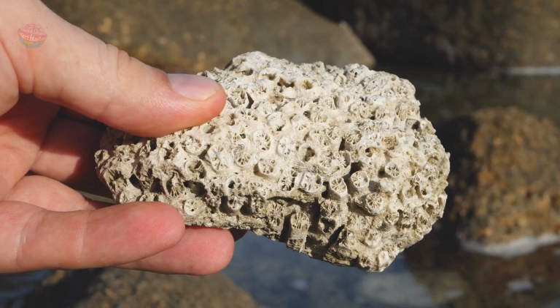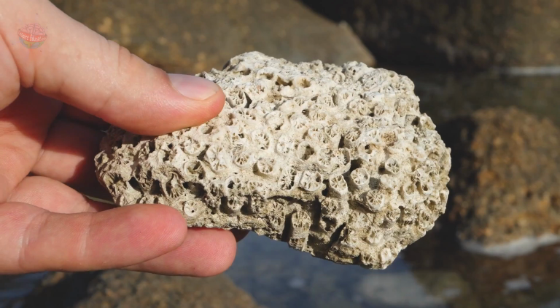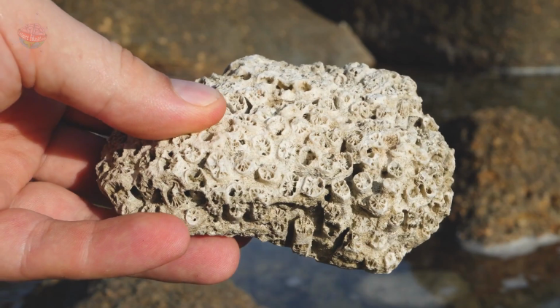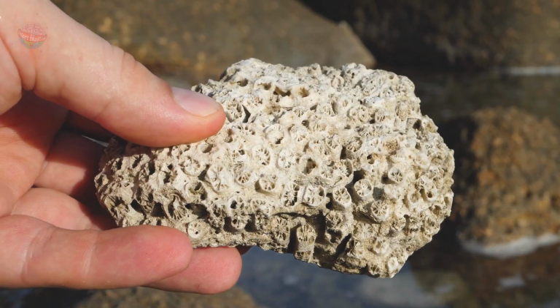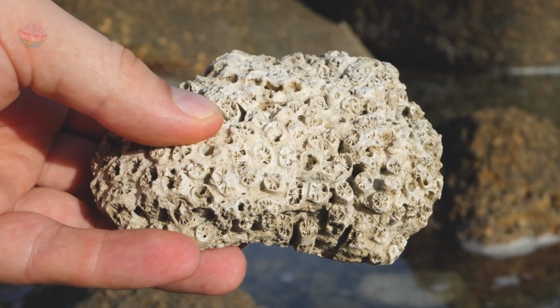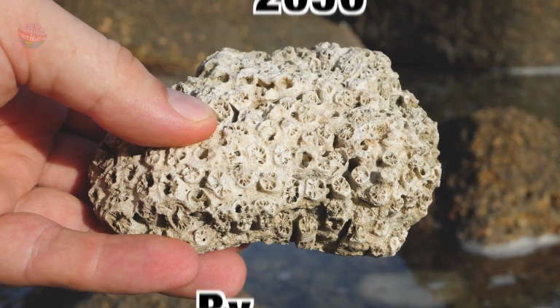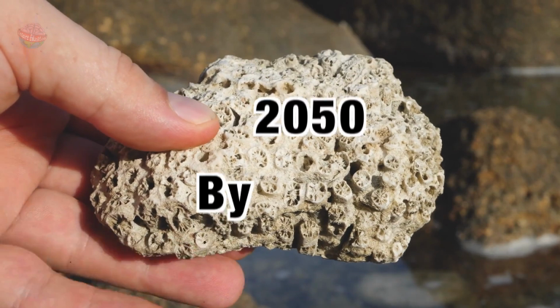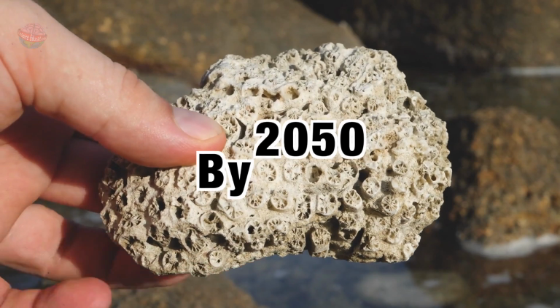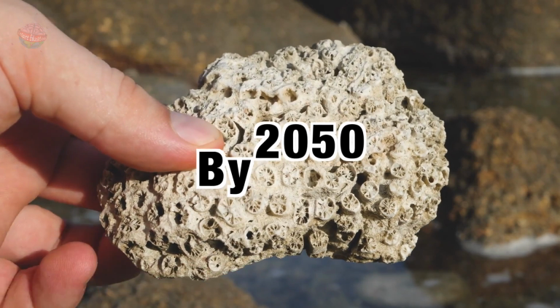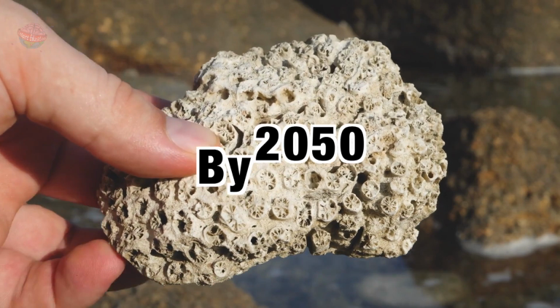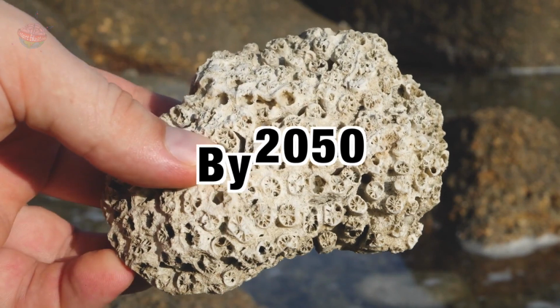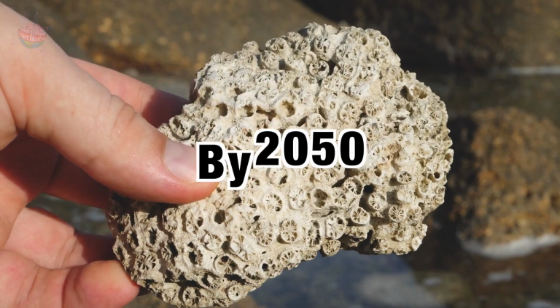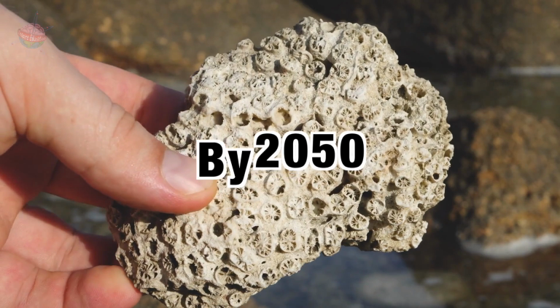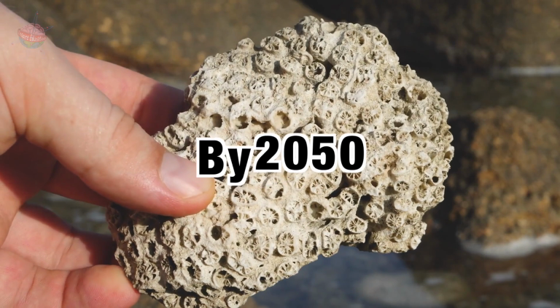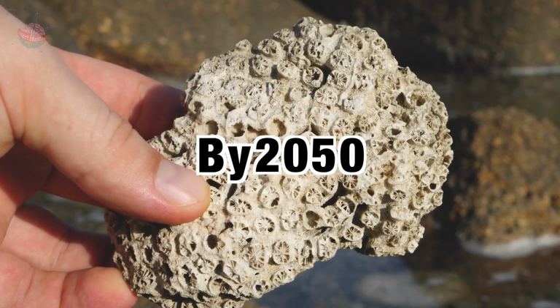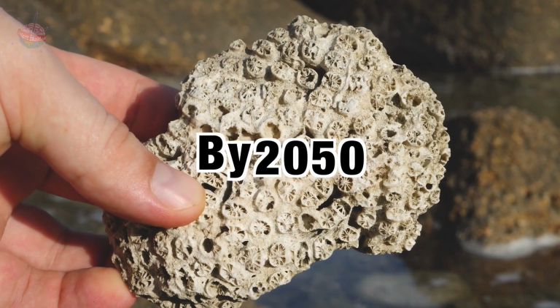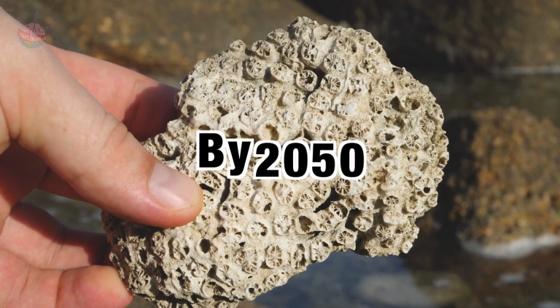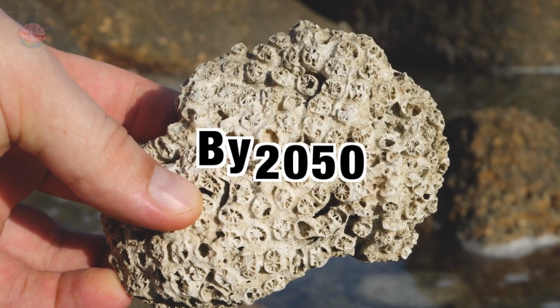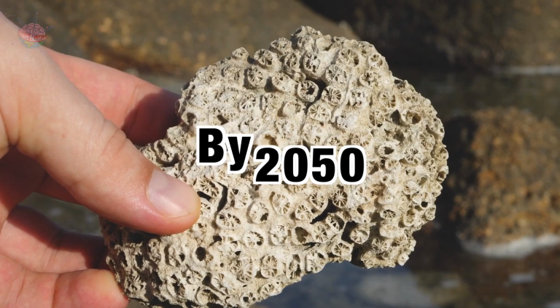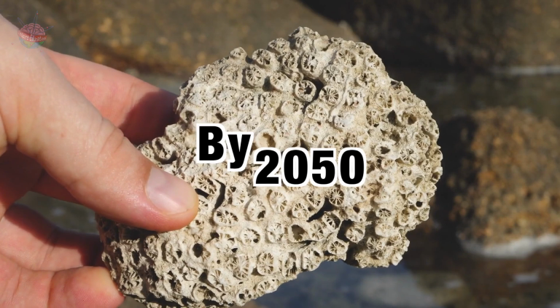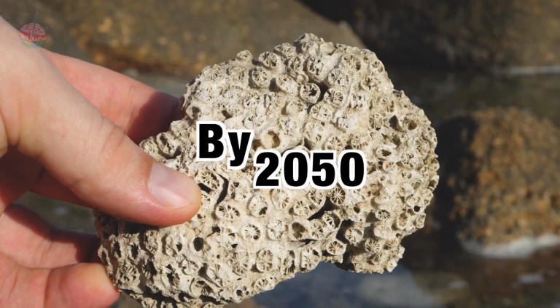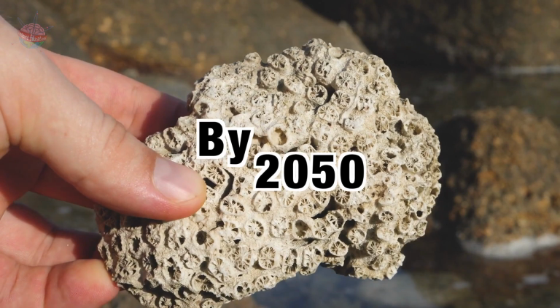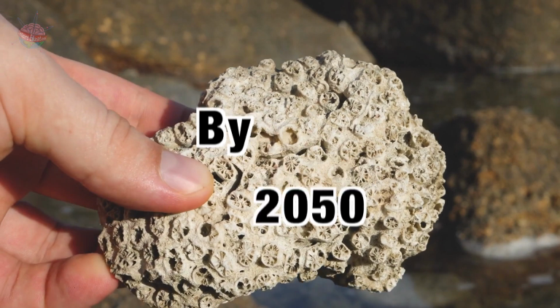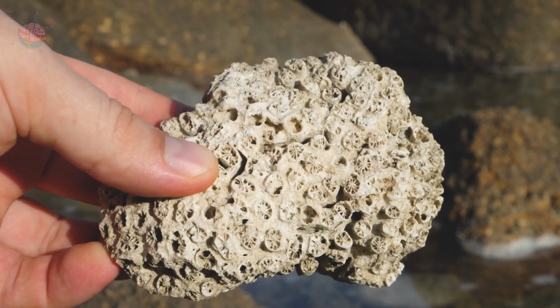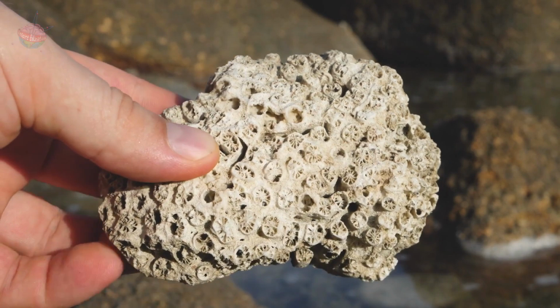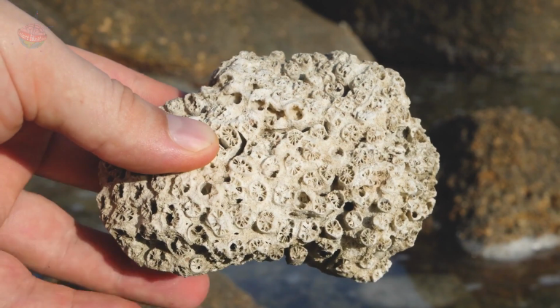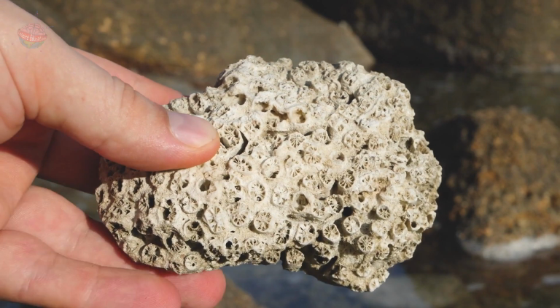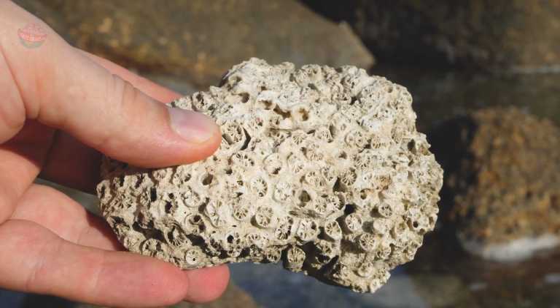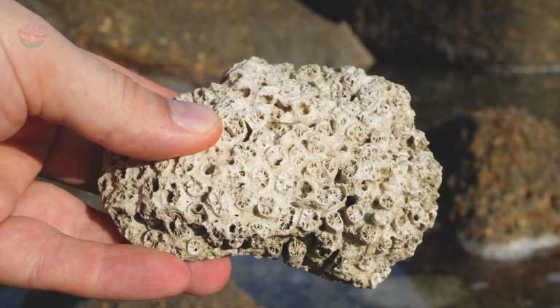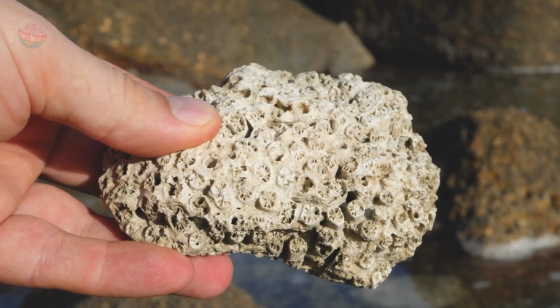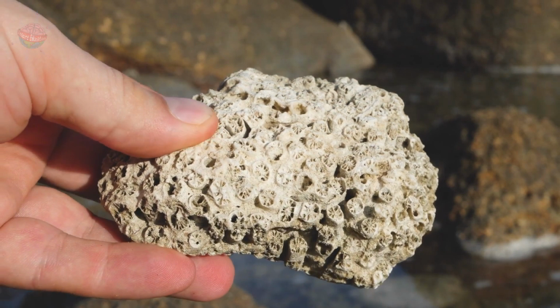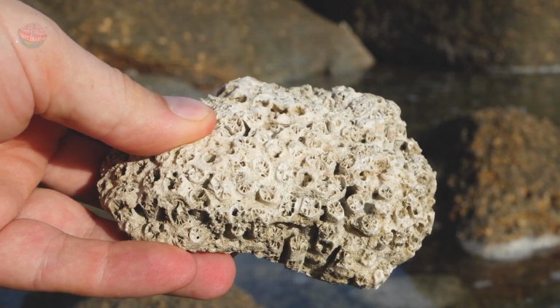Scientists have predicted that by 2050, the ocean will be too warm for coral to survive unless we make drastic changes.